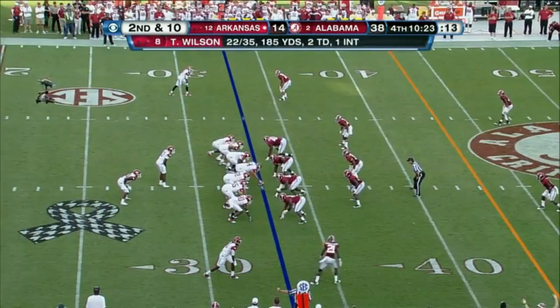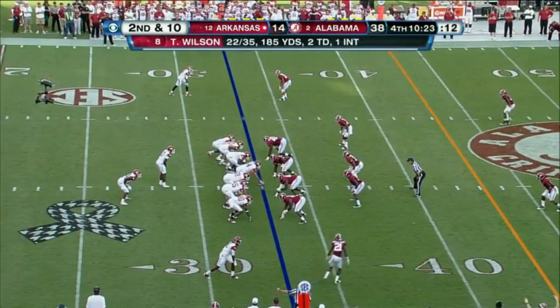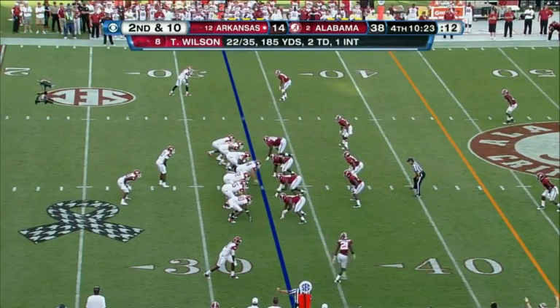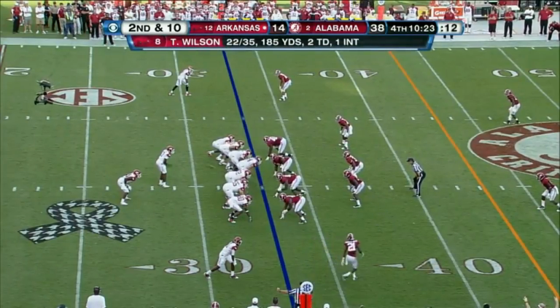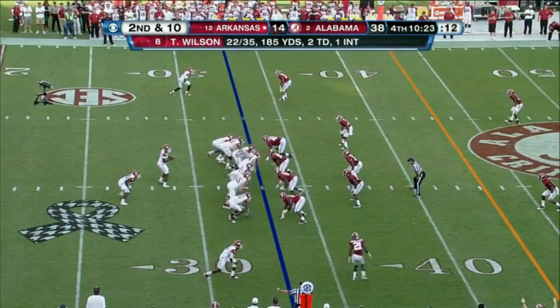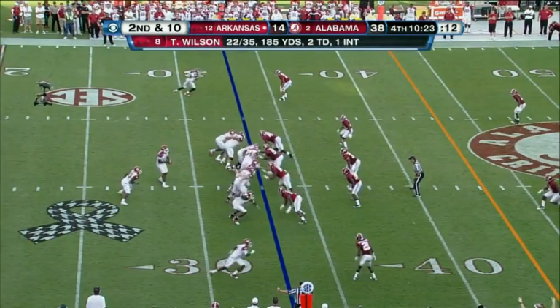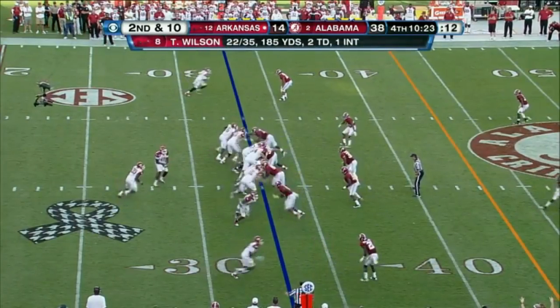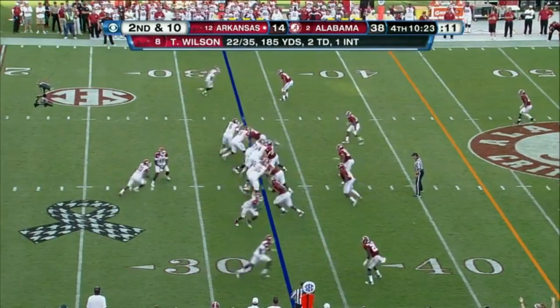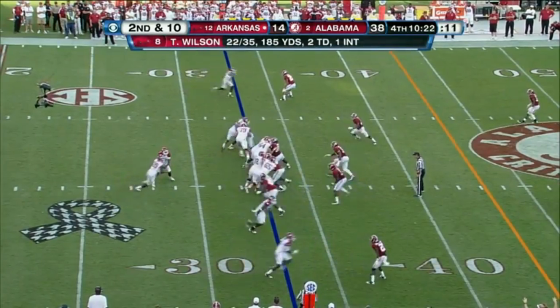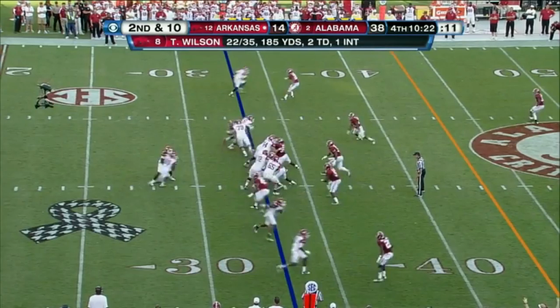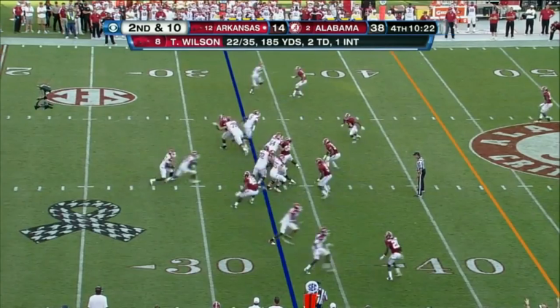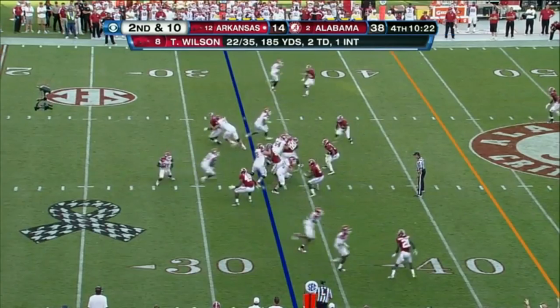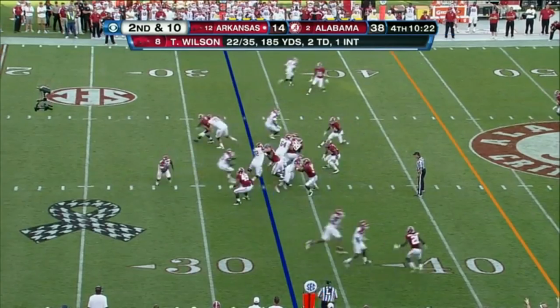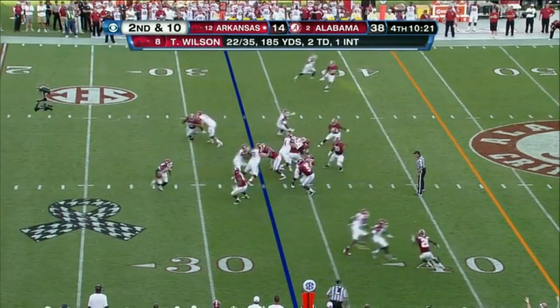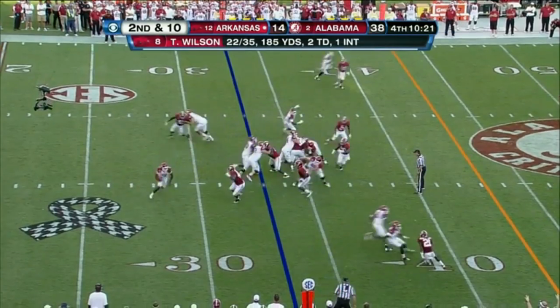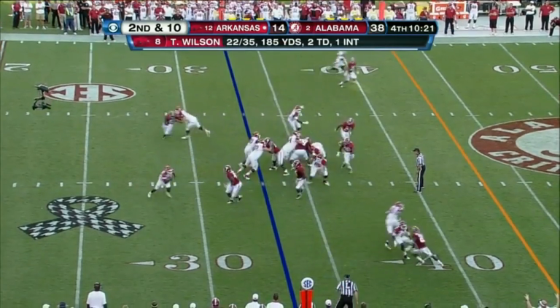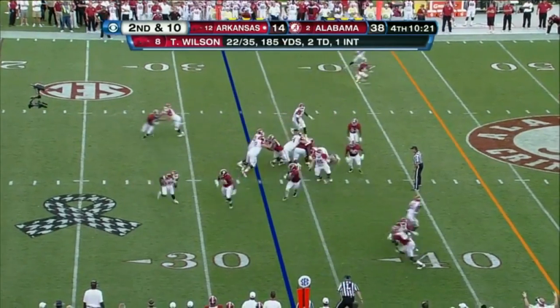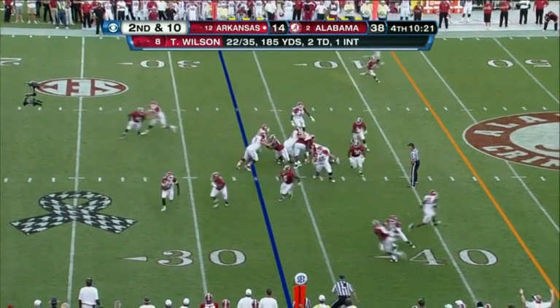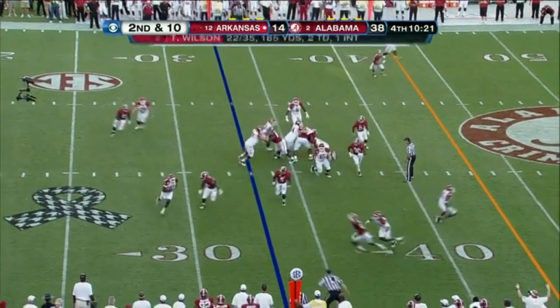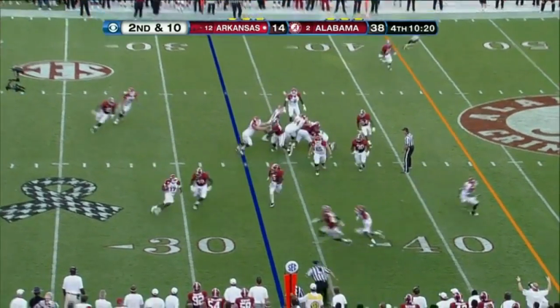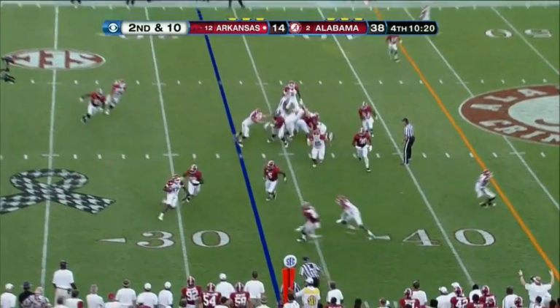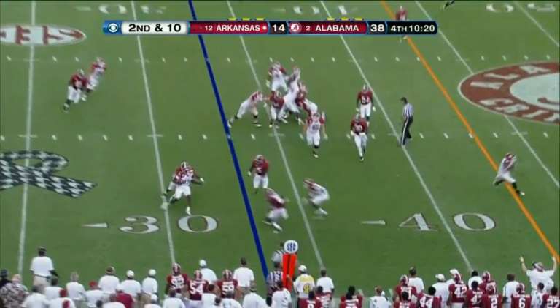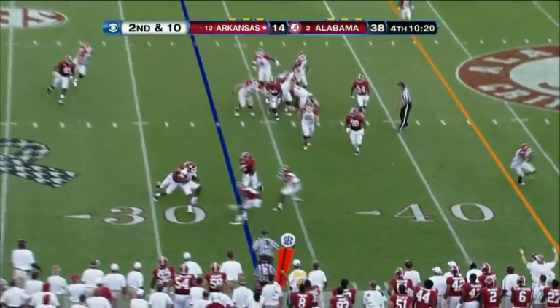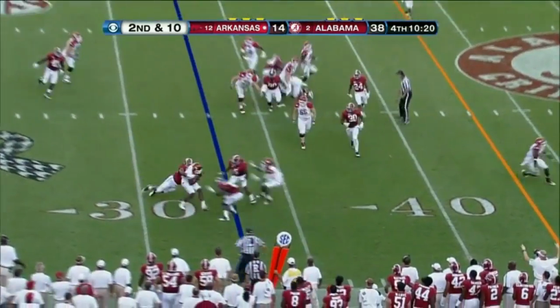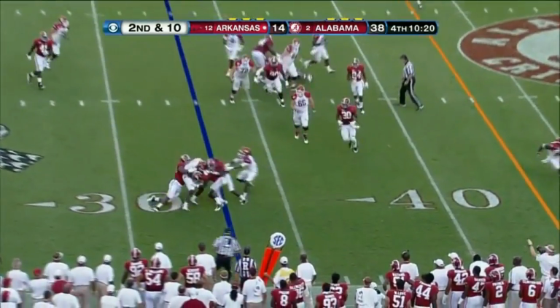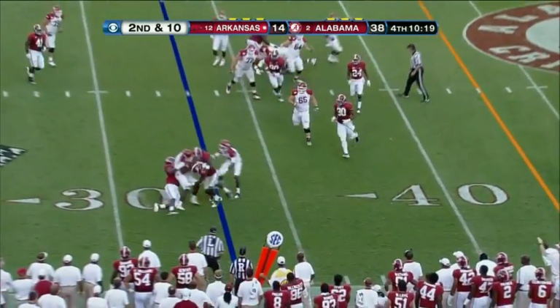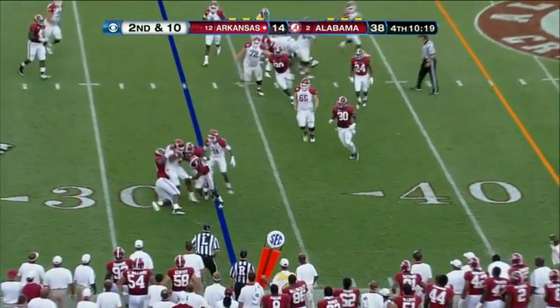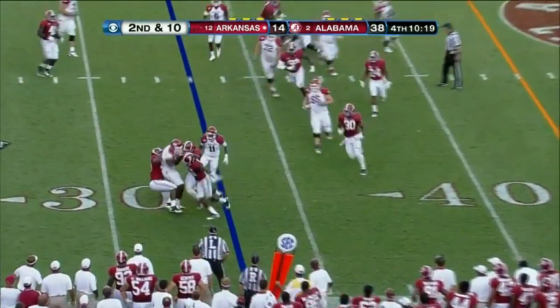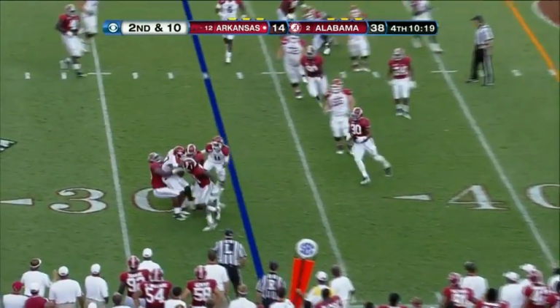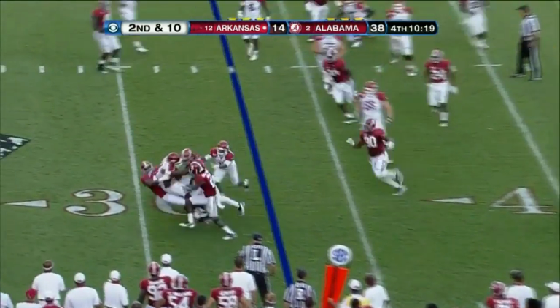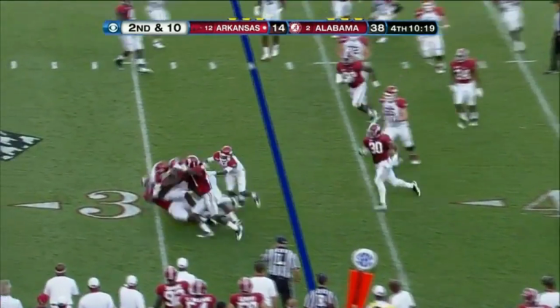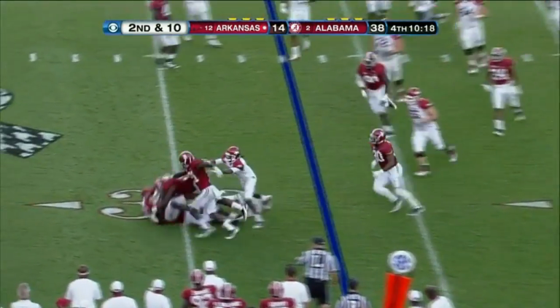Second down. Here's Mitchell. Keeps it. This is what he provides.